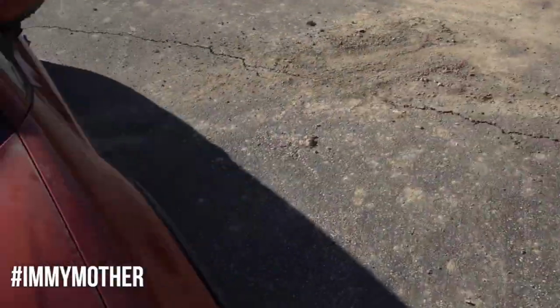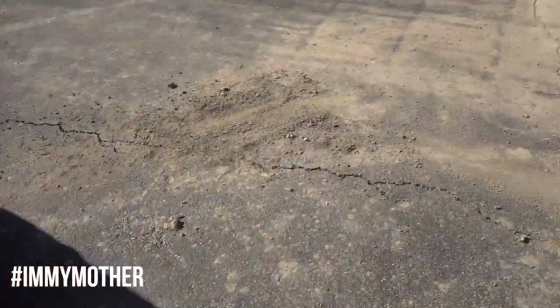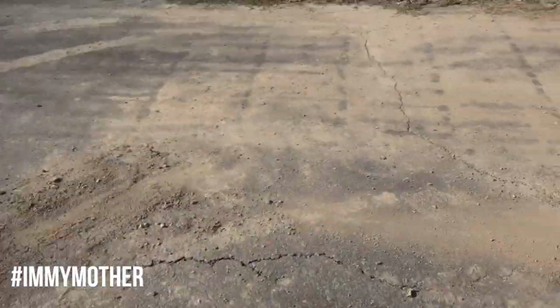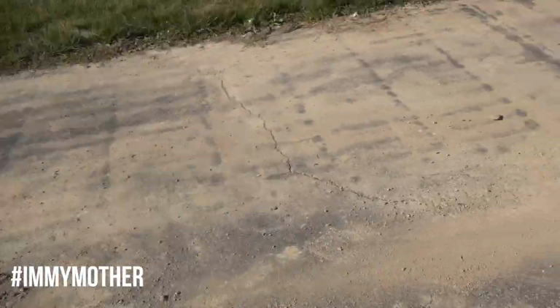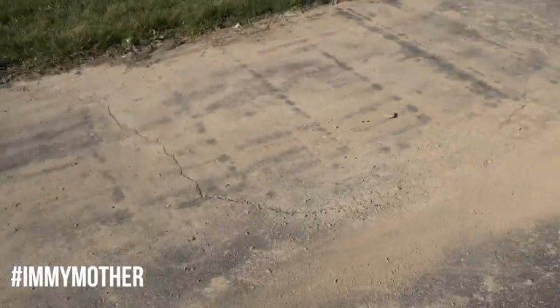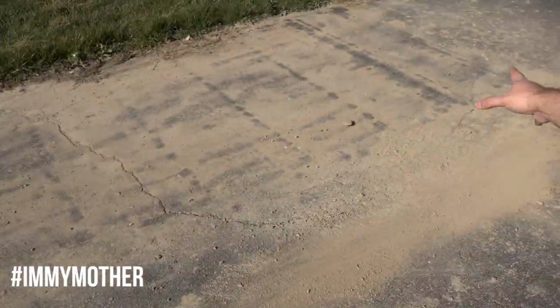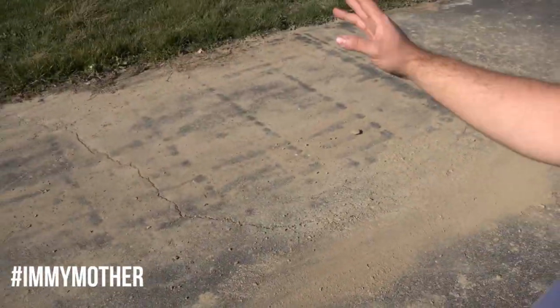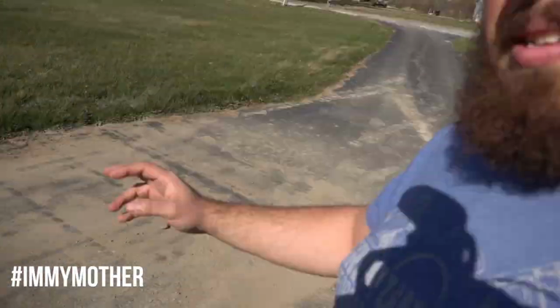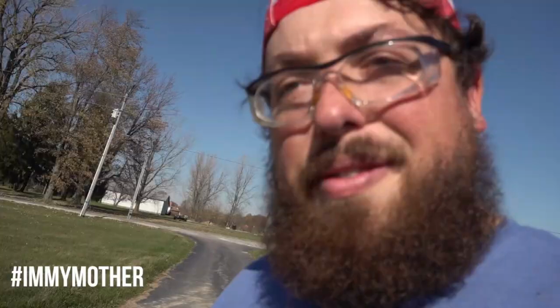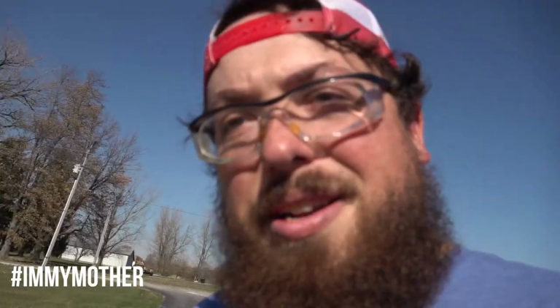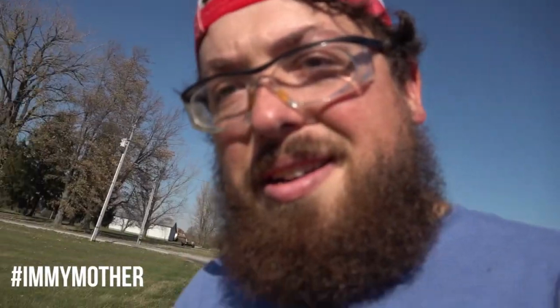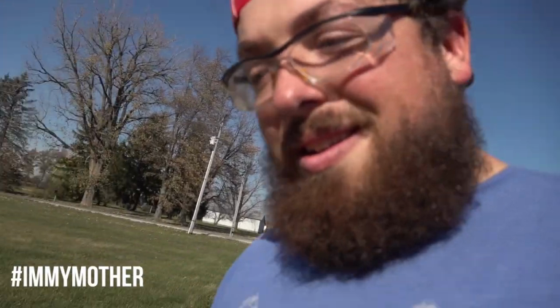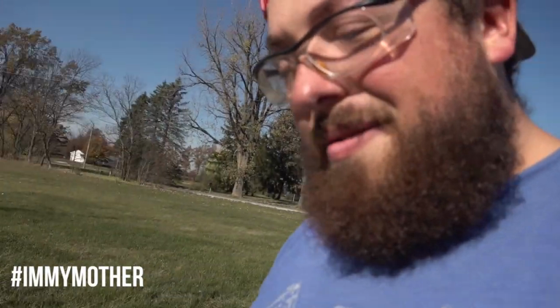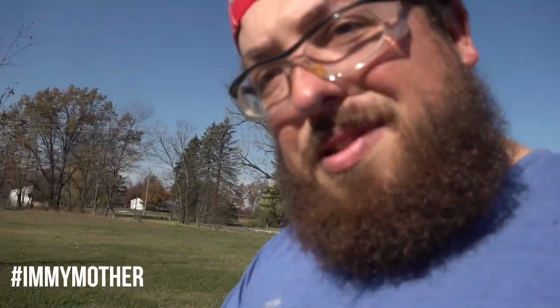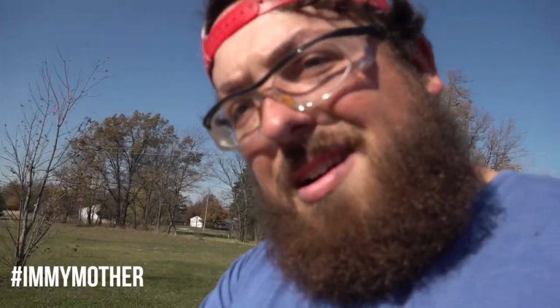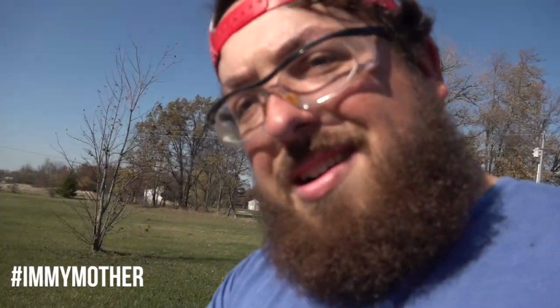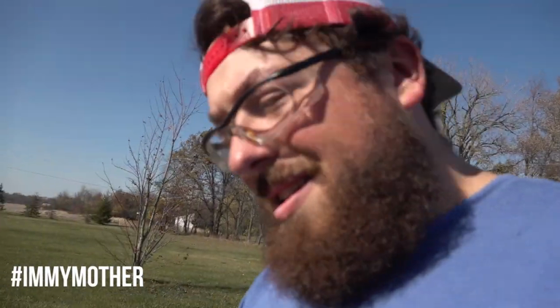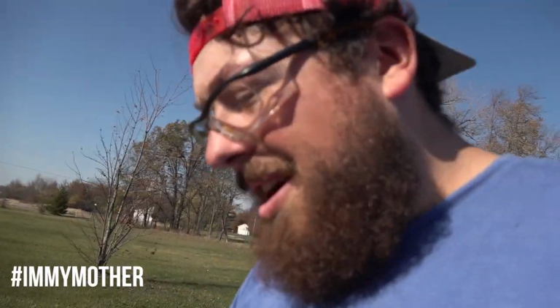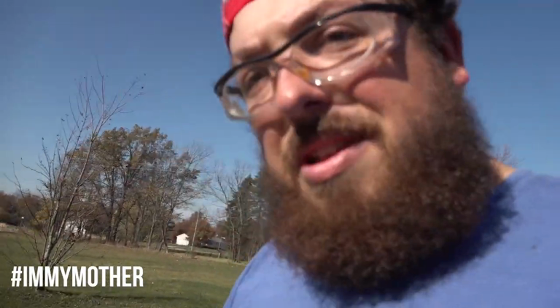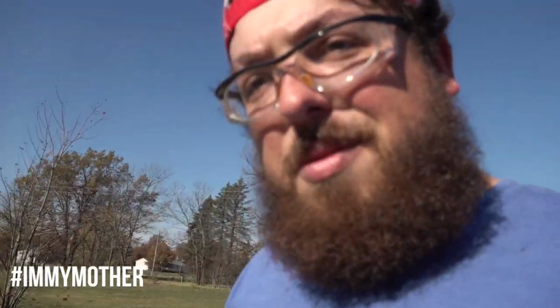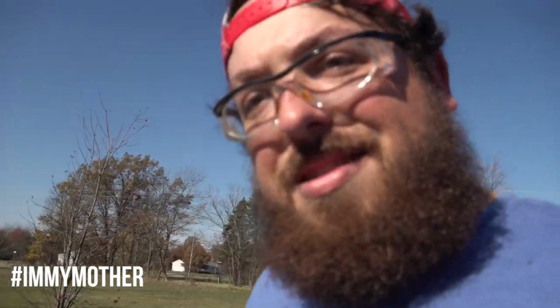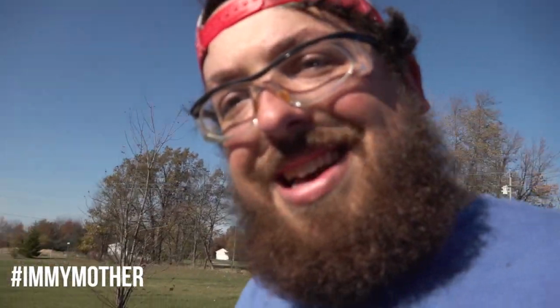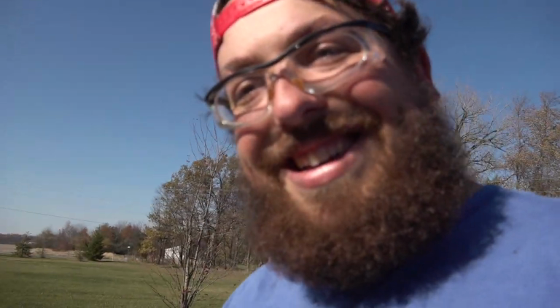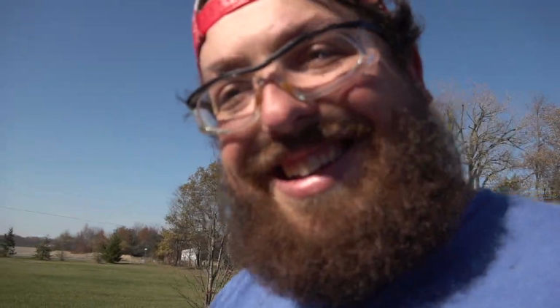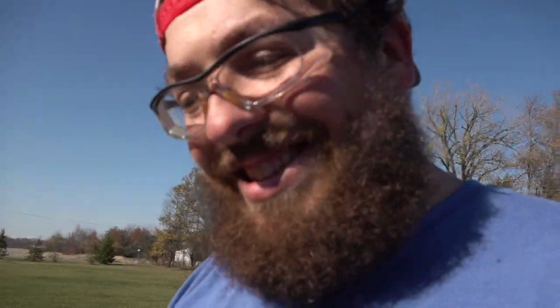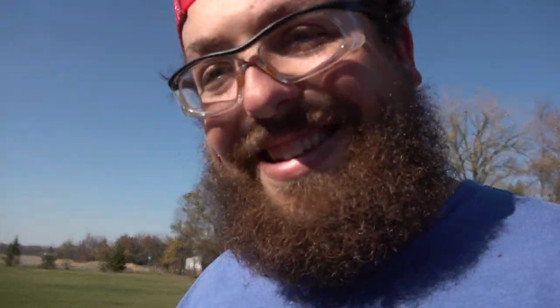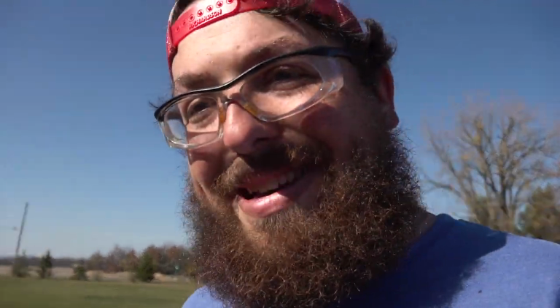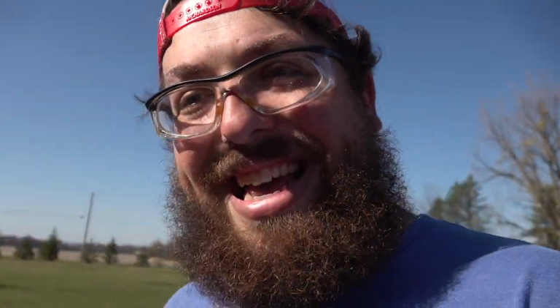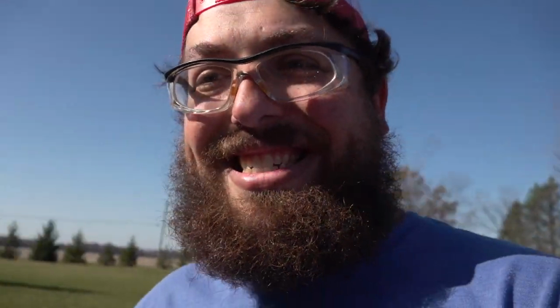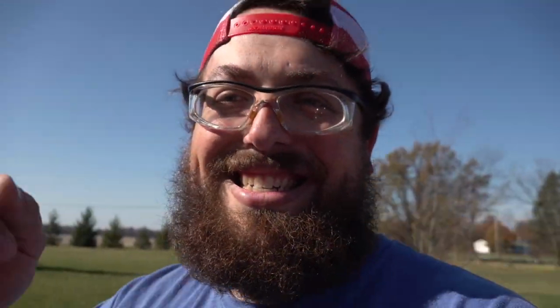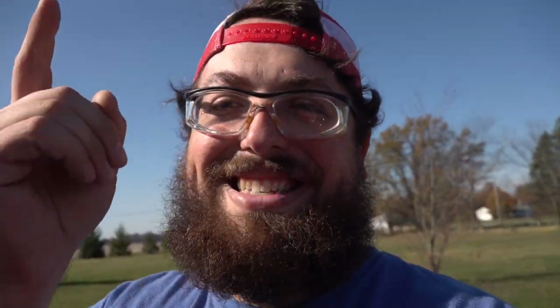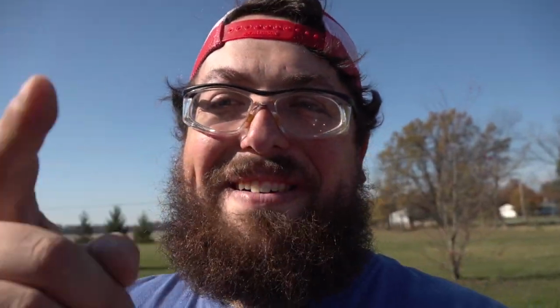Look at this. All this freaking dirt from this car. Unbelievable. Oh my gosh. Let's go.